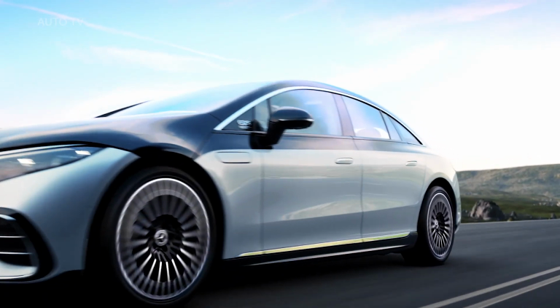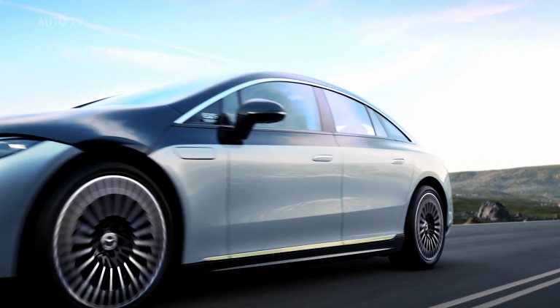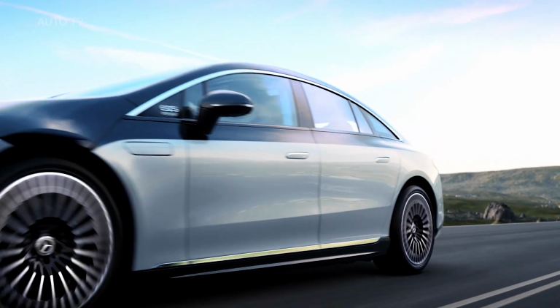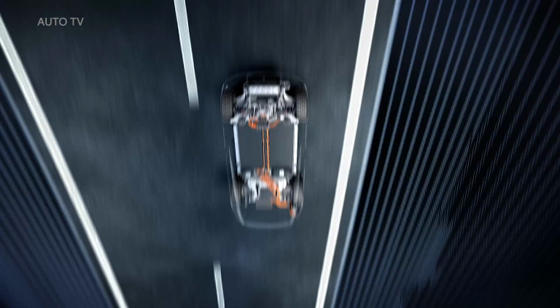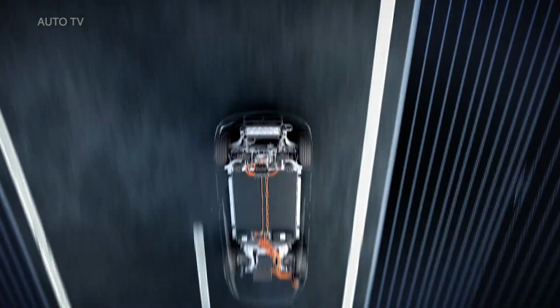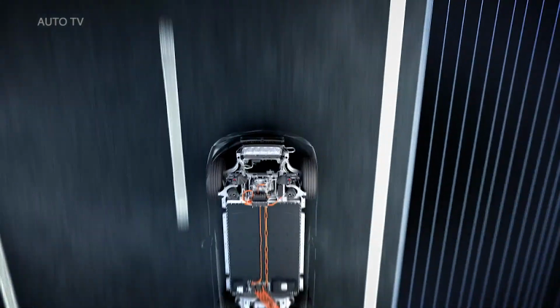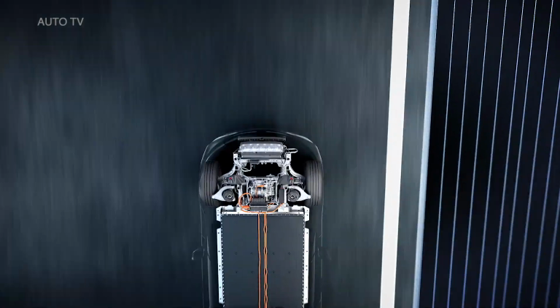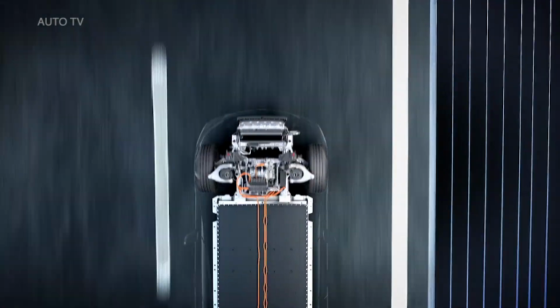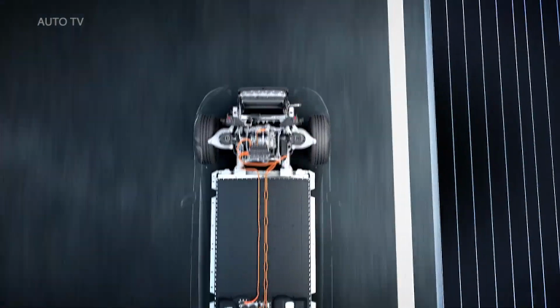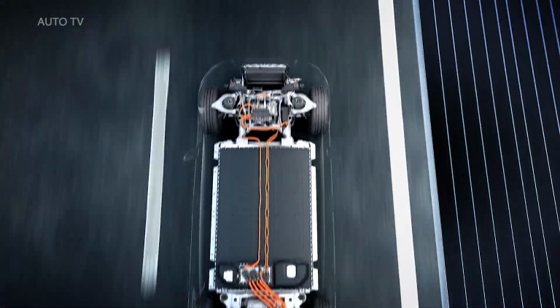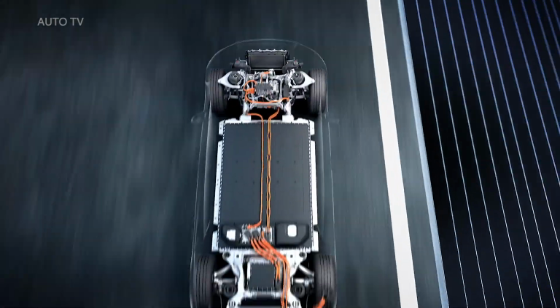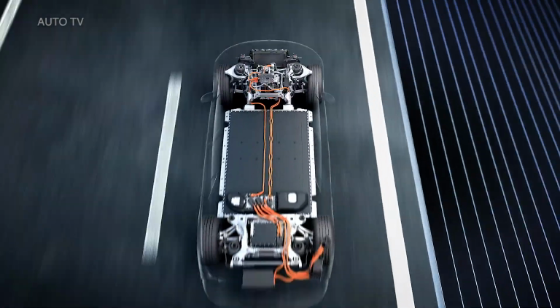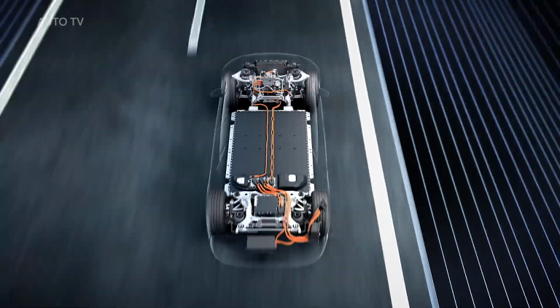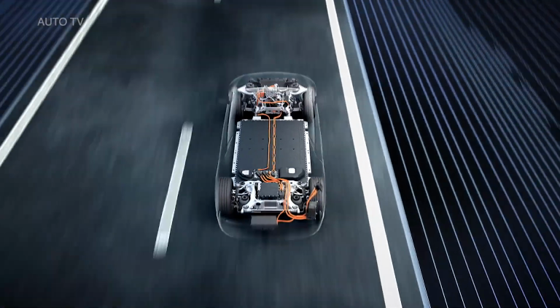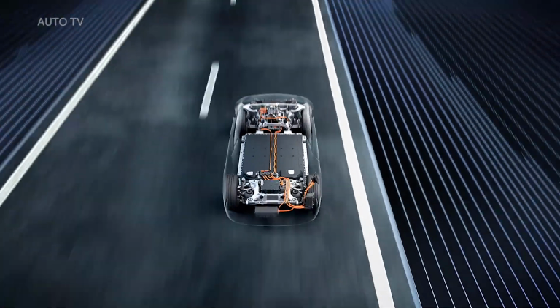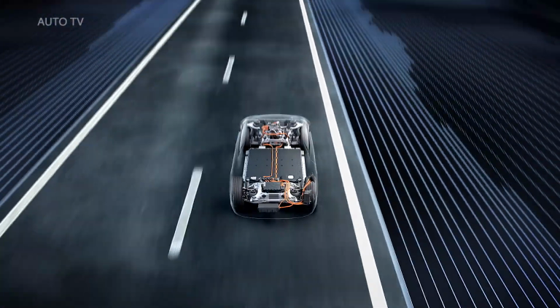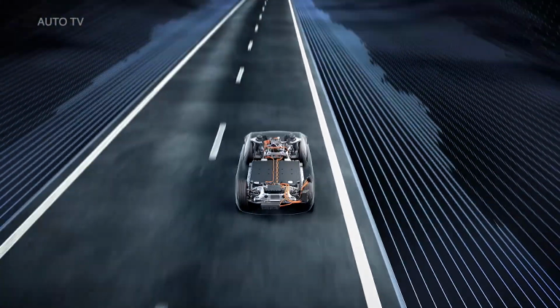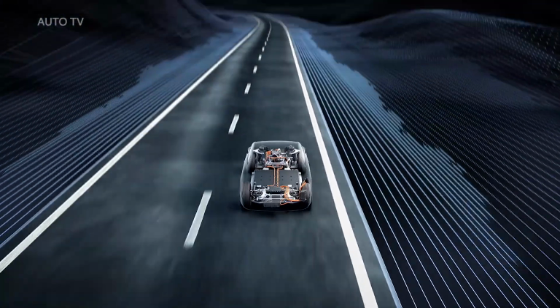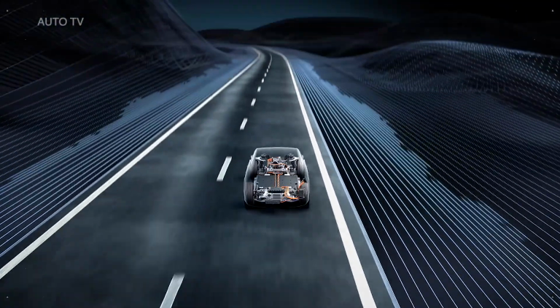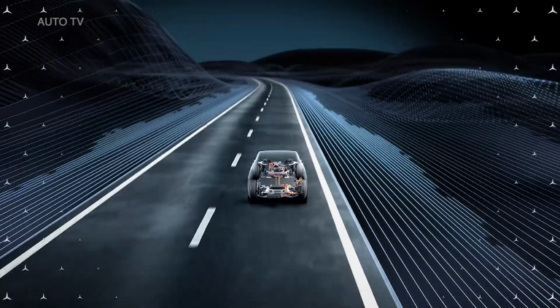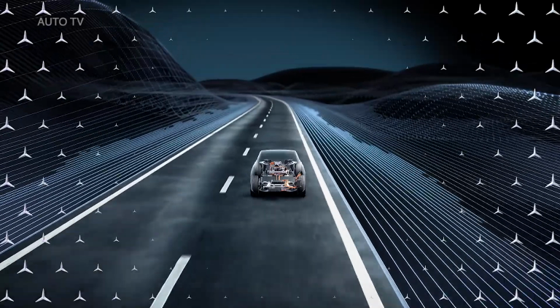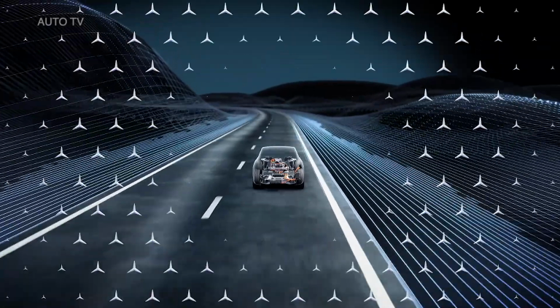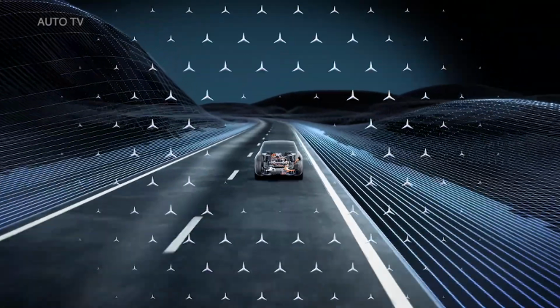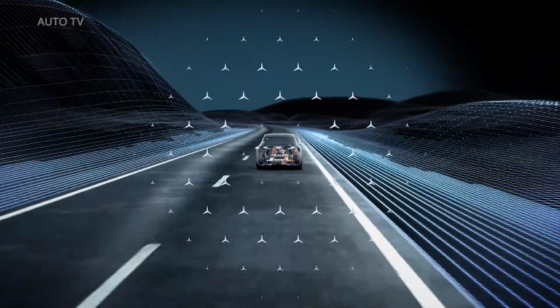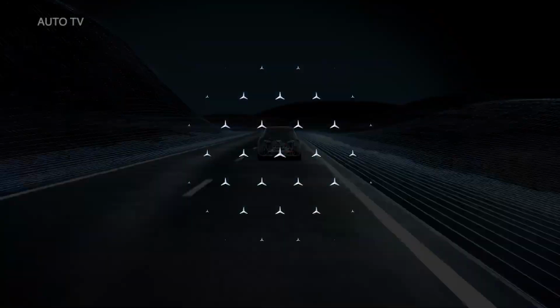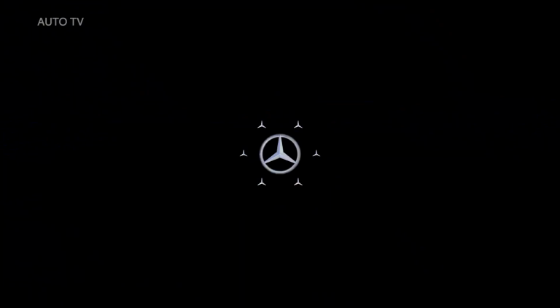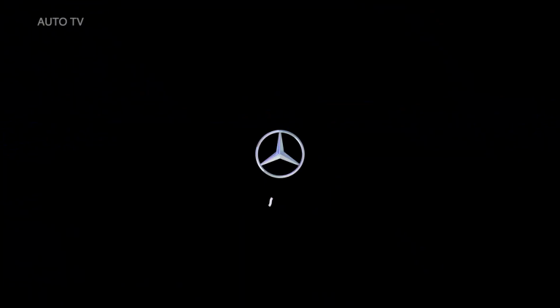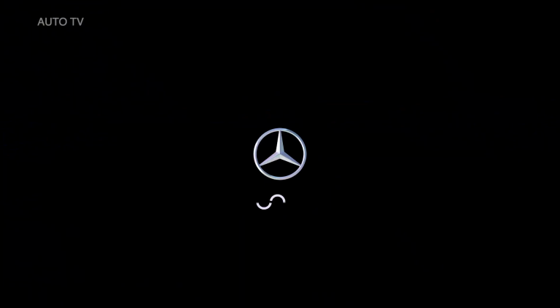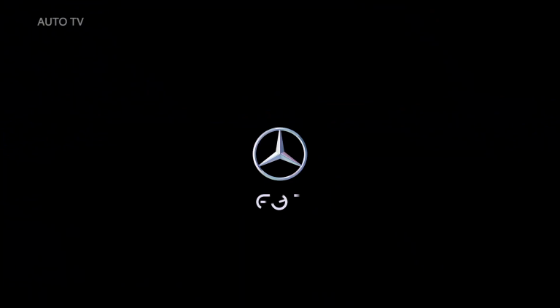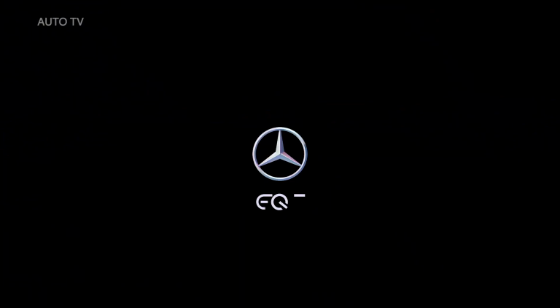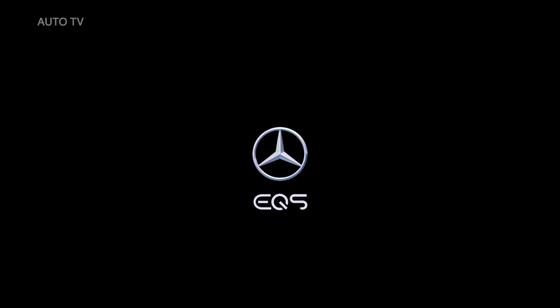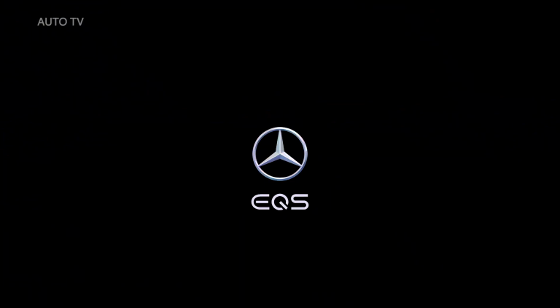The EQS — electric luxury in its most beautiful form.